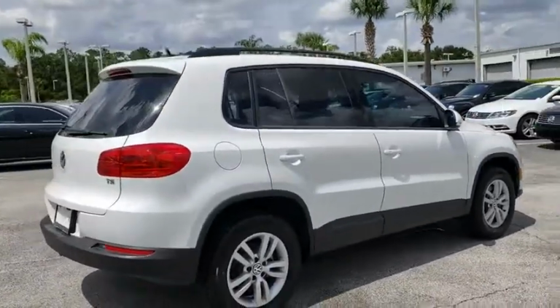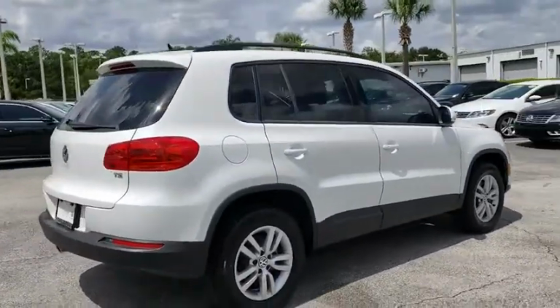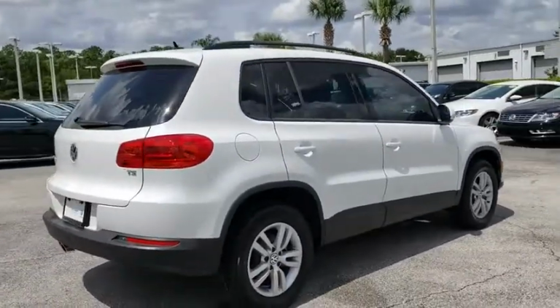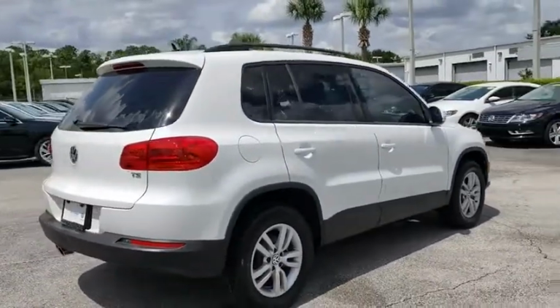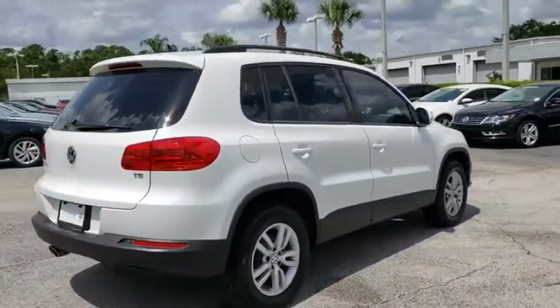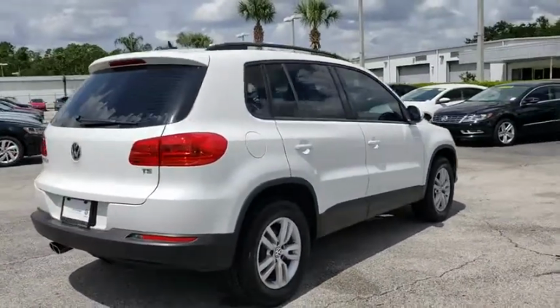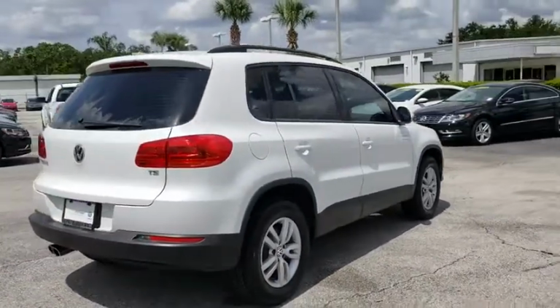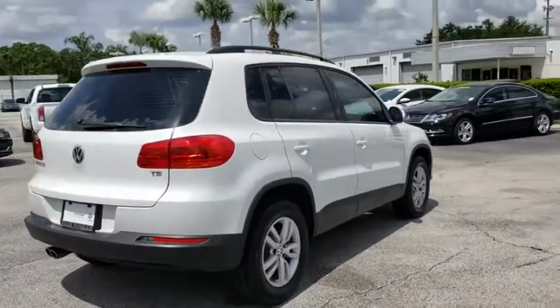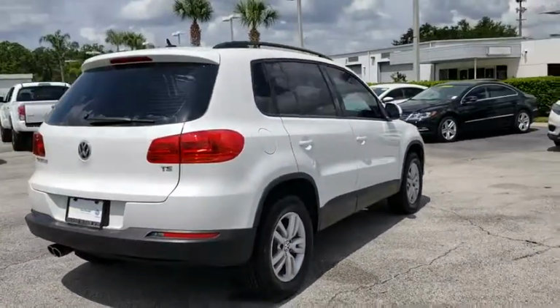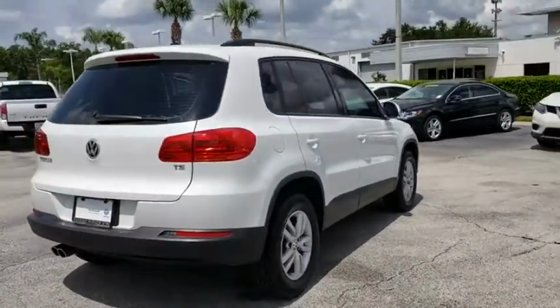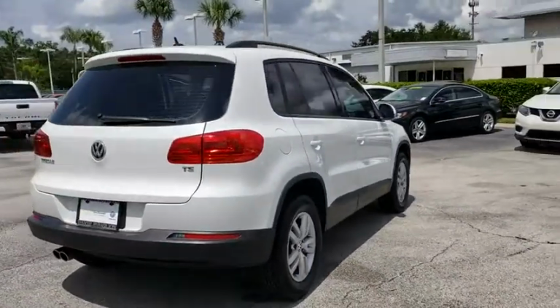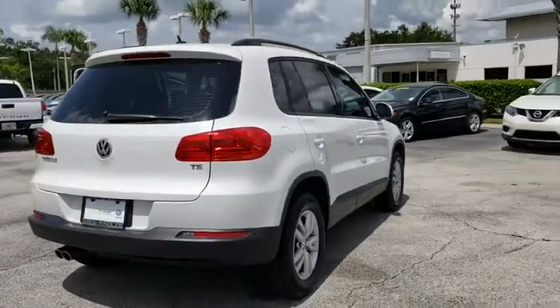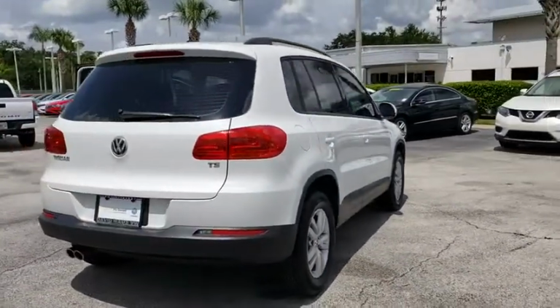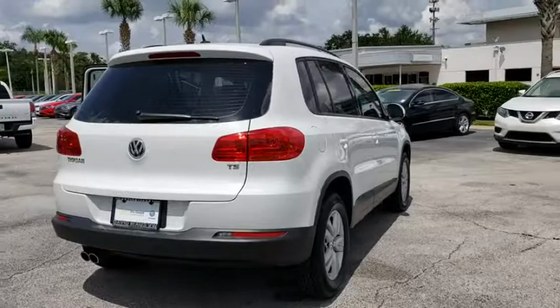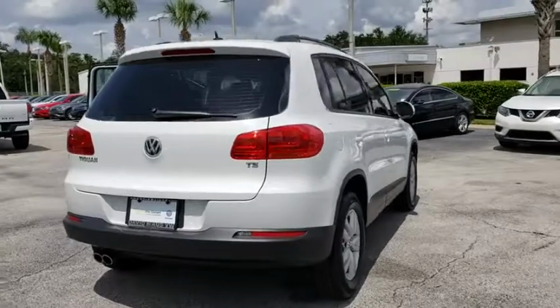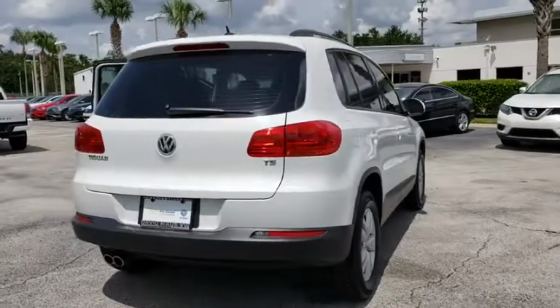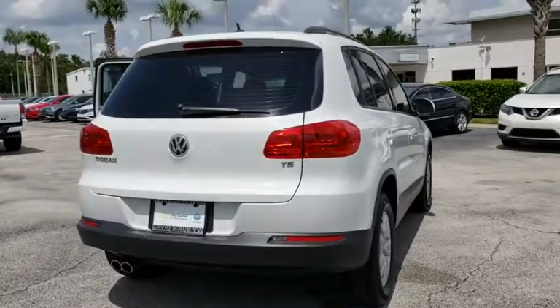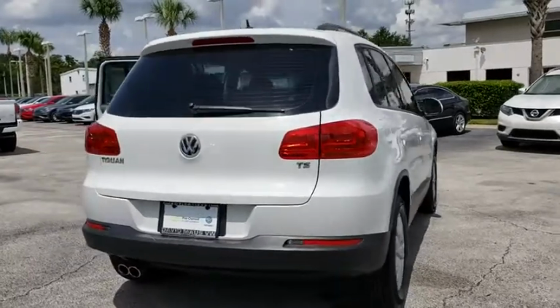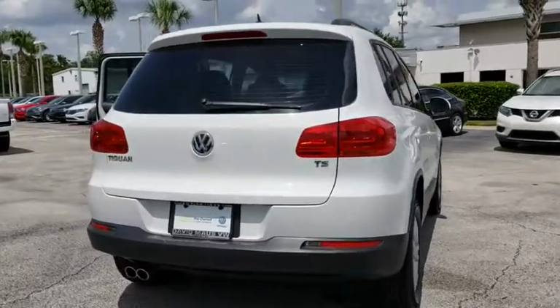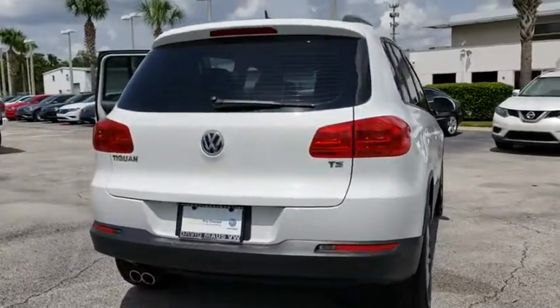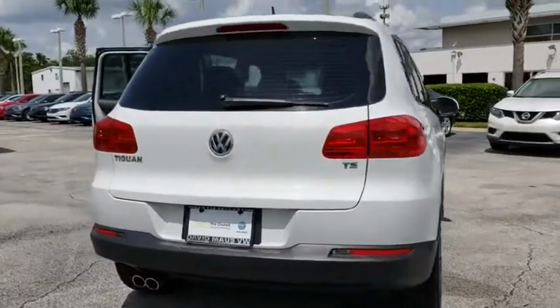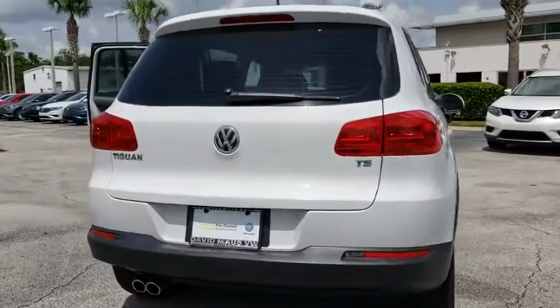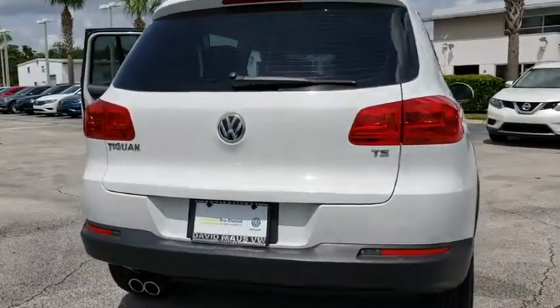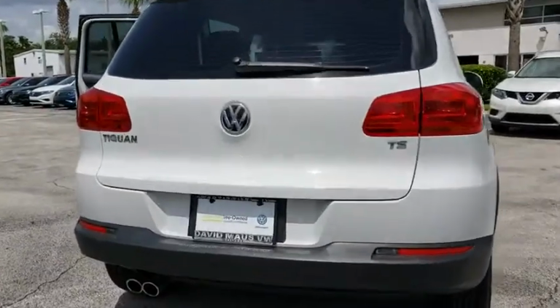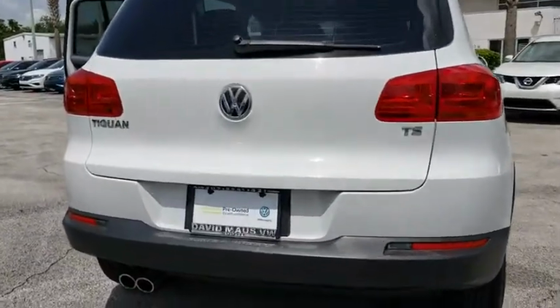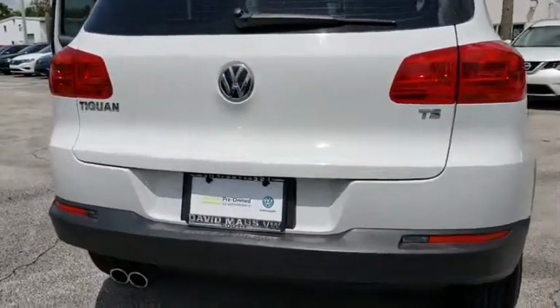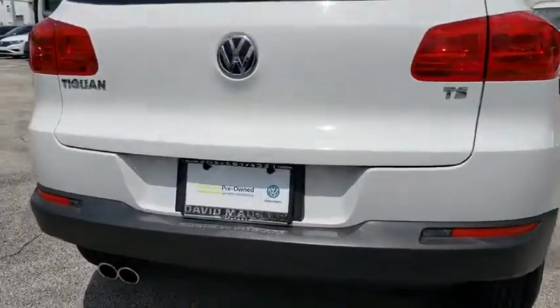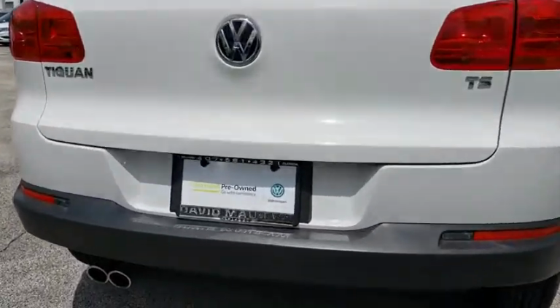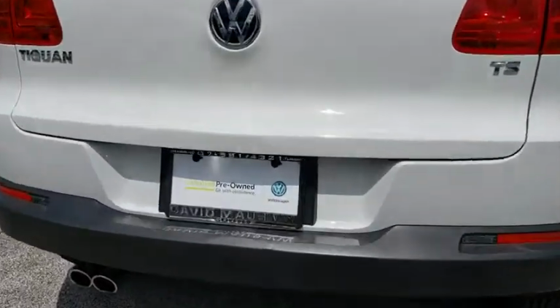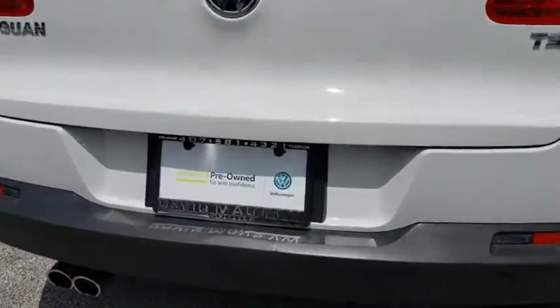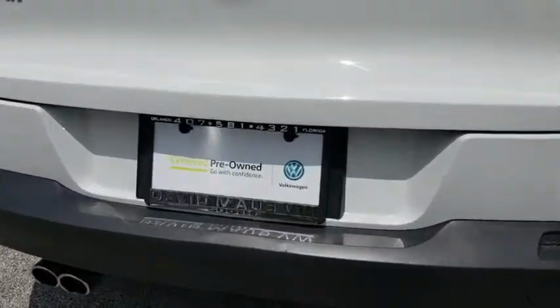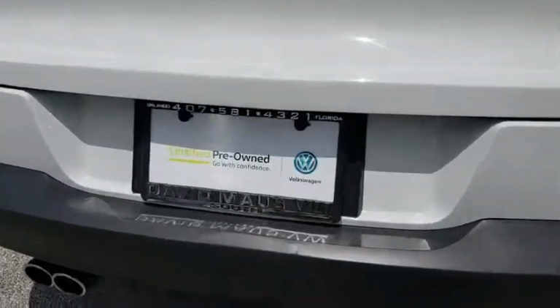Traction control. Dual airbags. Bluetooth. Leather-wrapped steering wheel. Power steering. Alloy wheels.